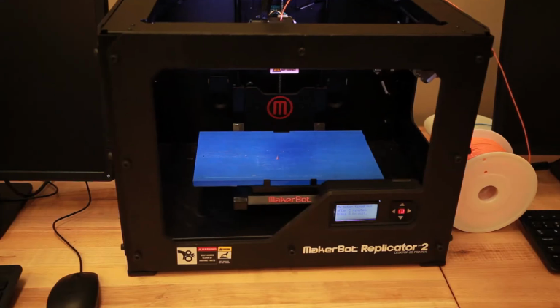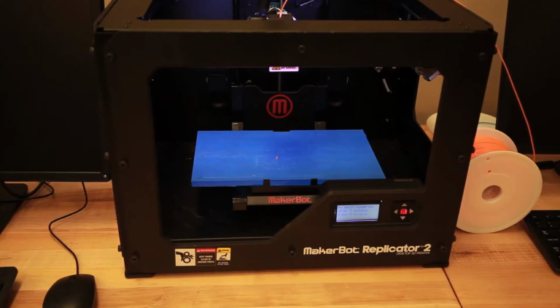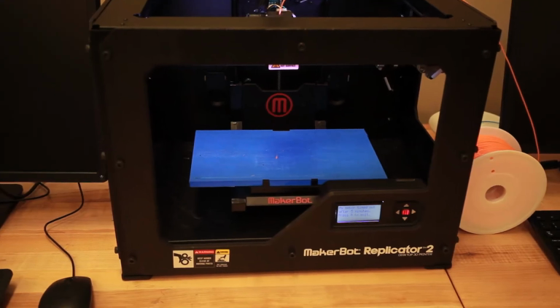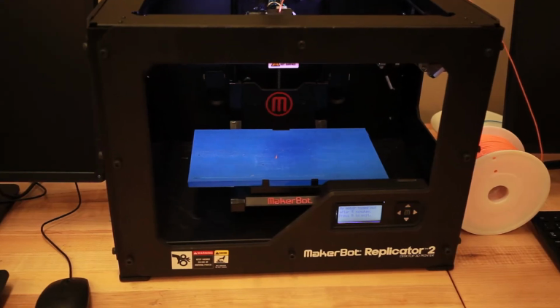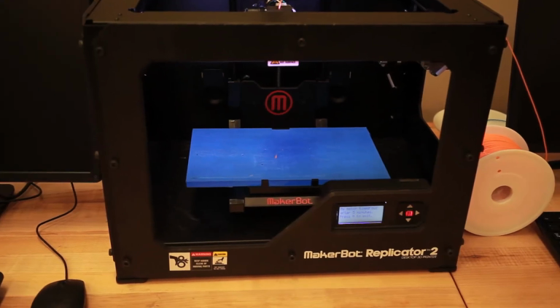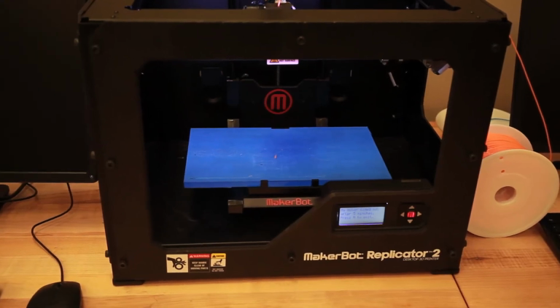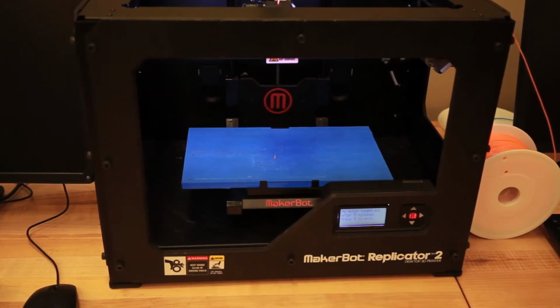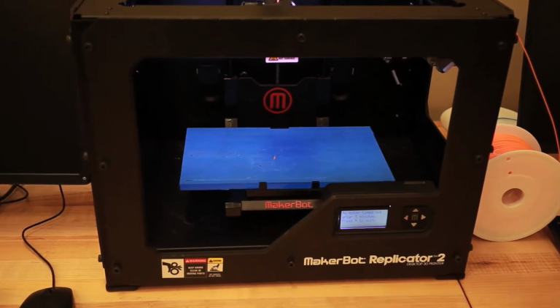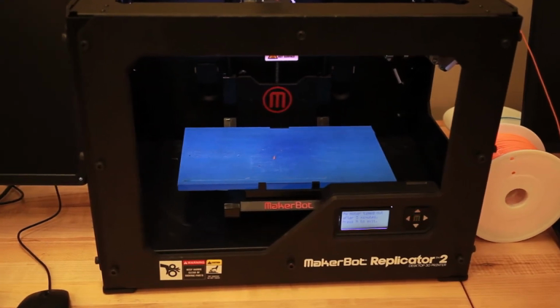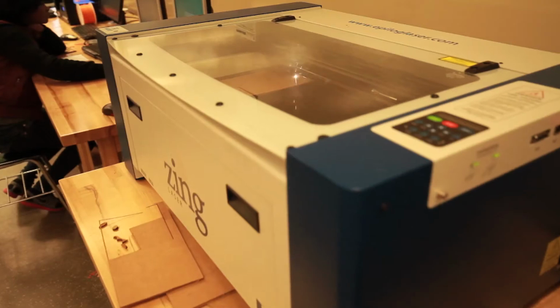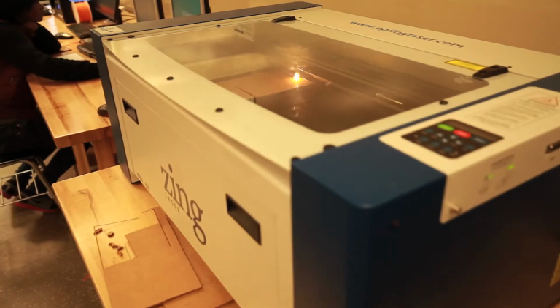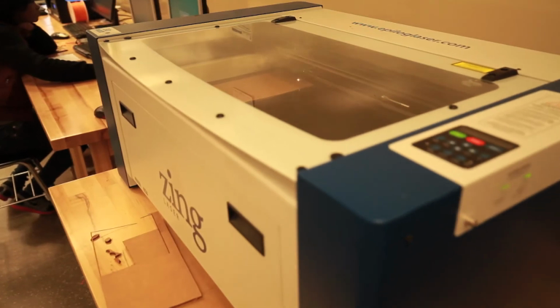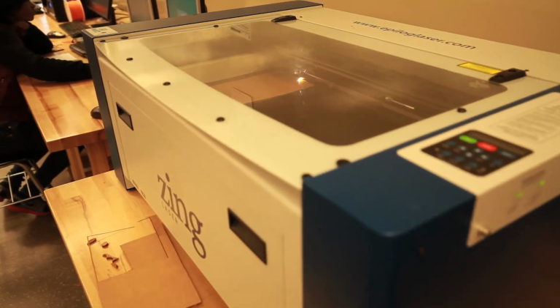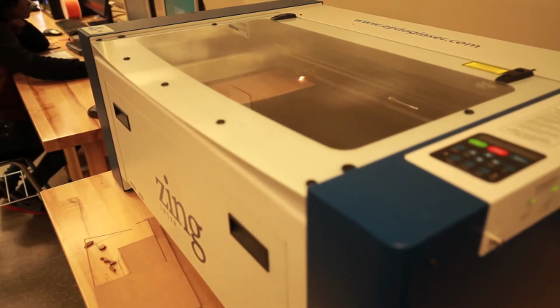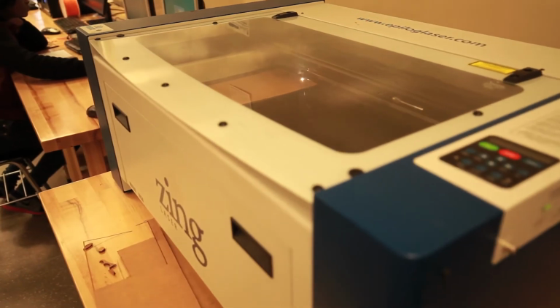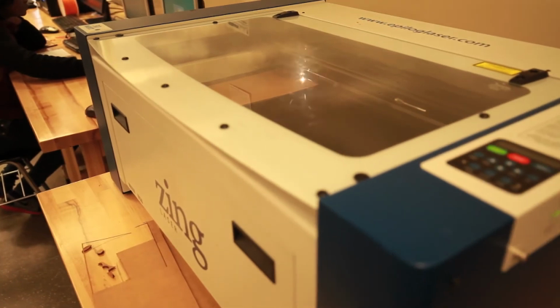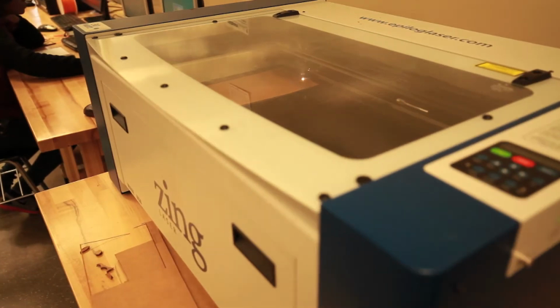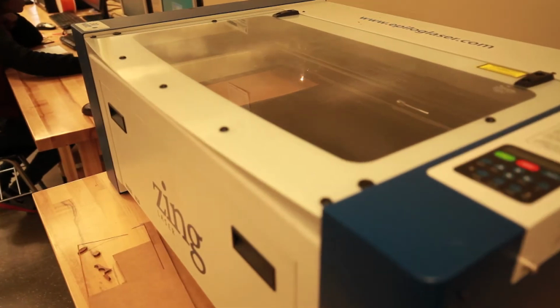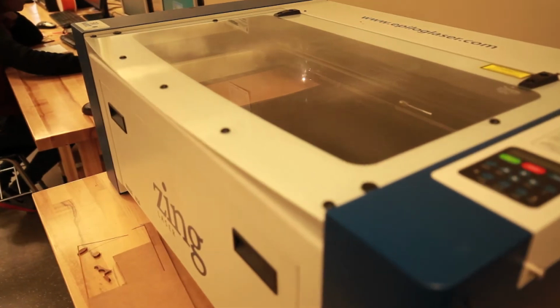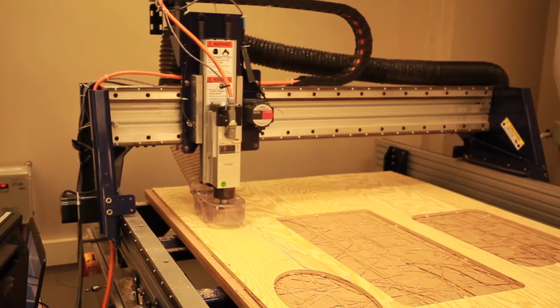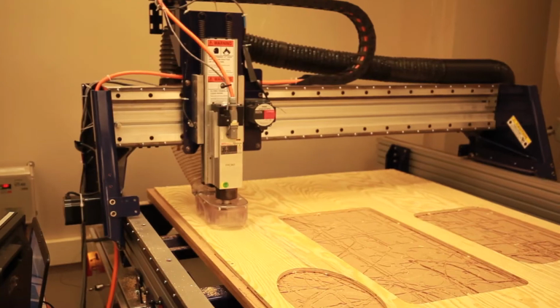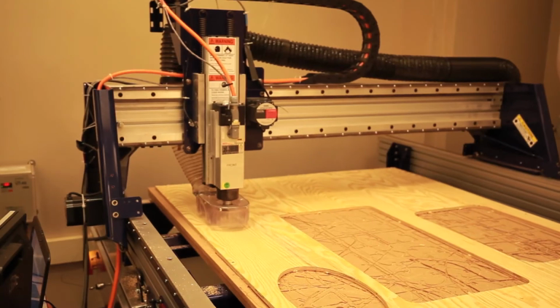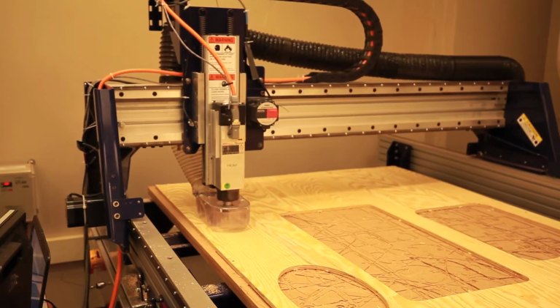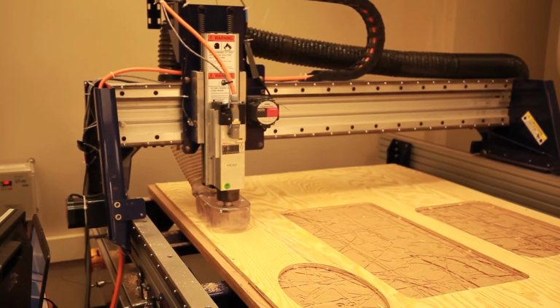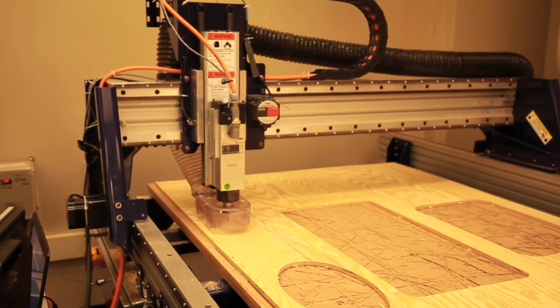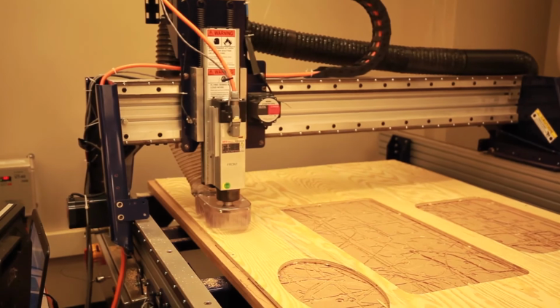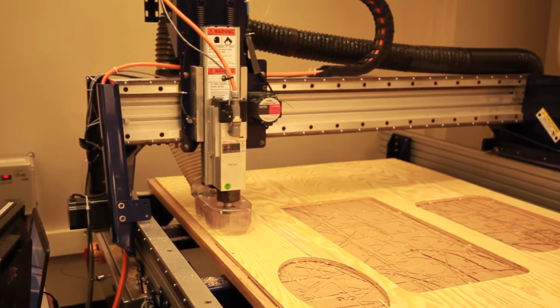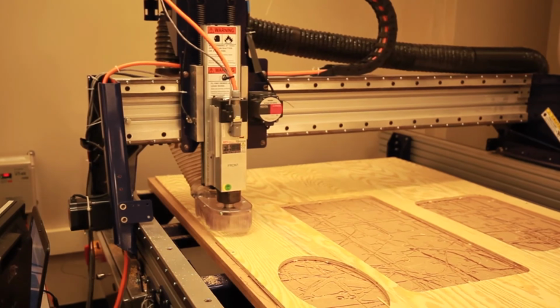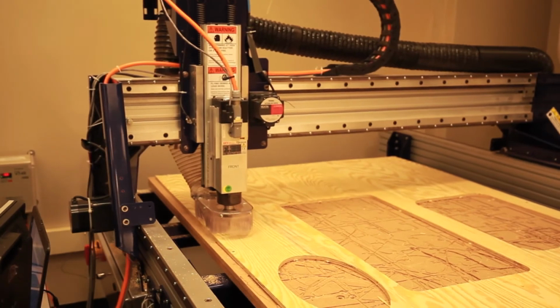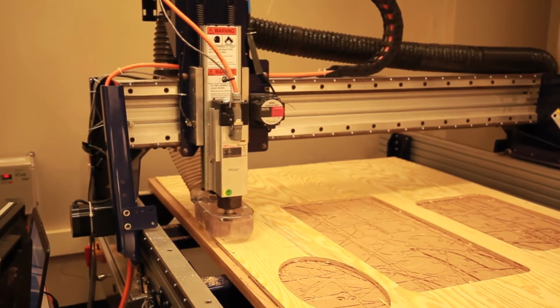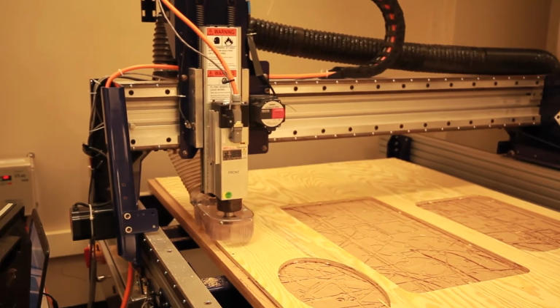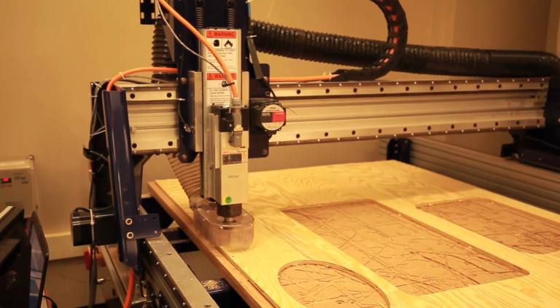We have 3D printers, a laser cutter, and we also have a CNC router called a ShopBot.